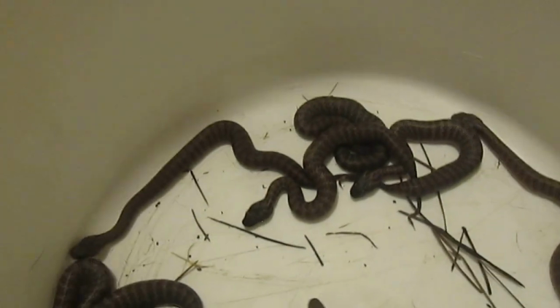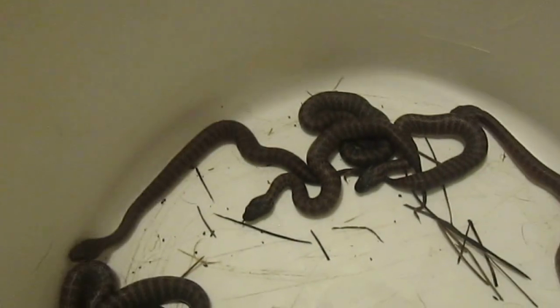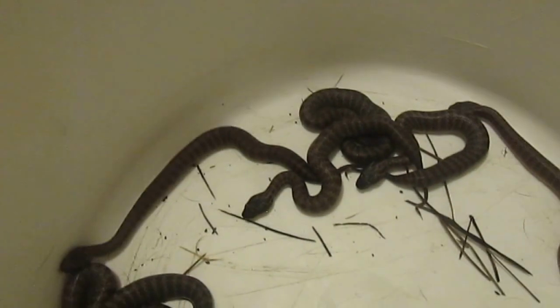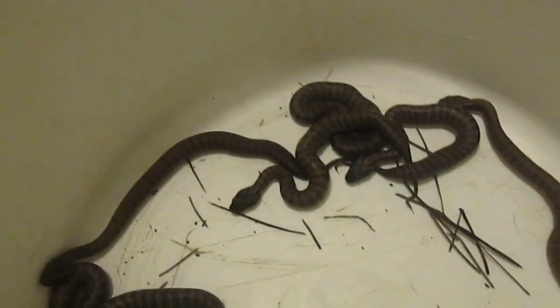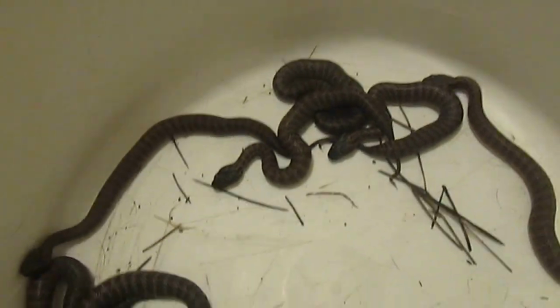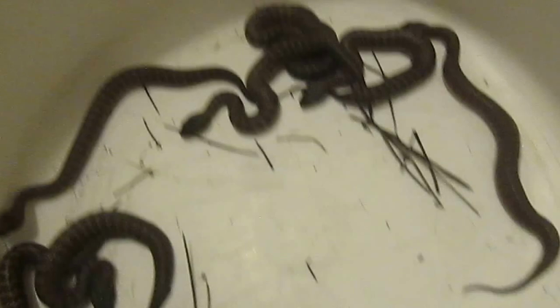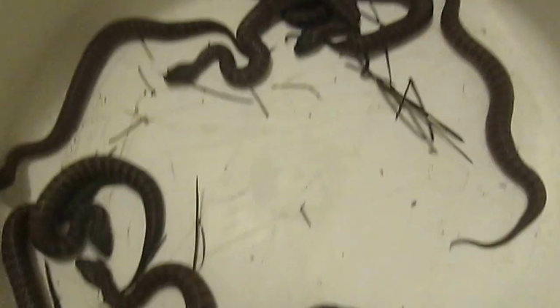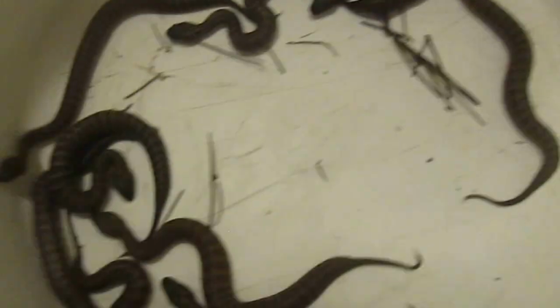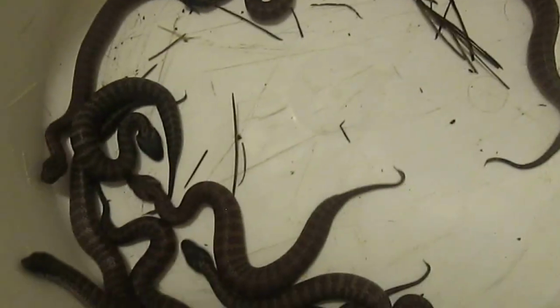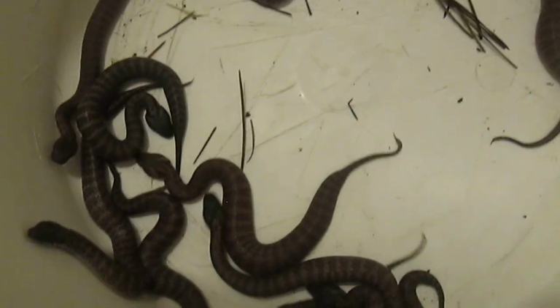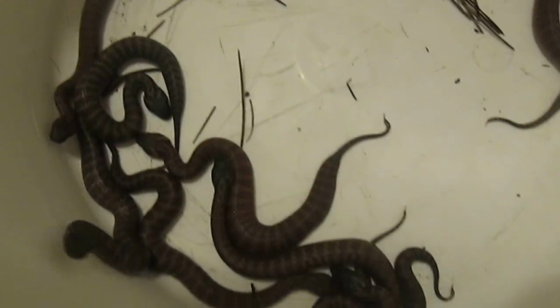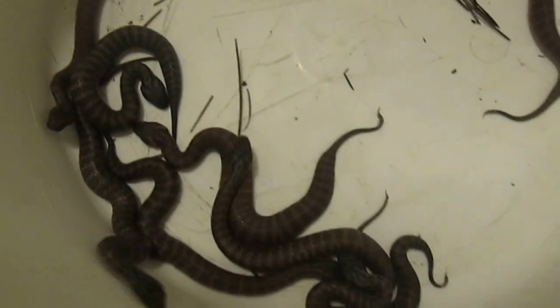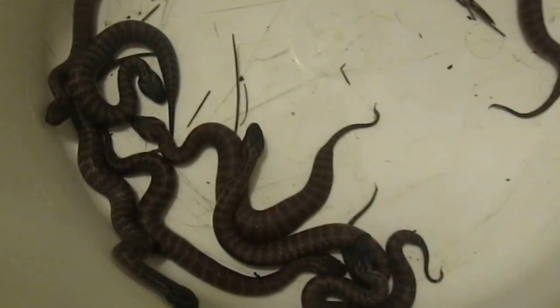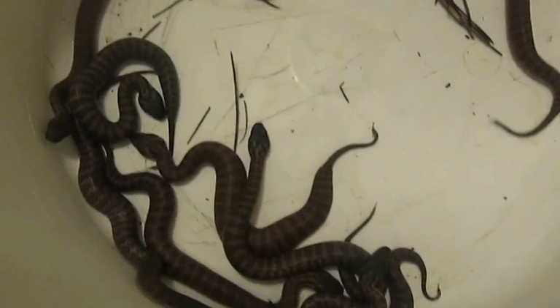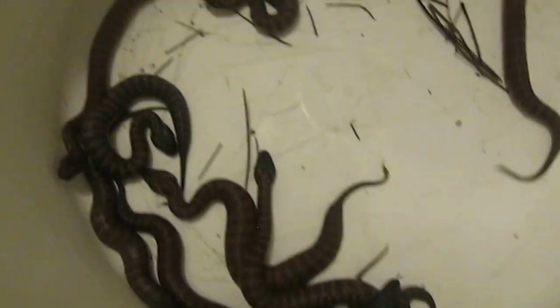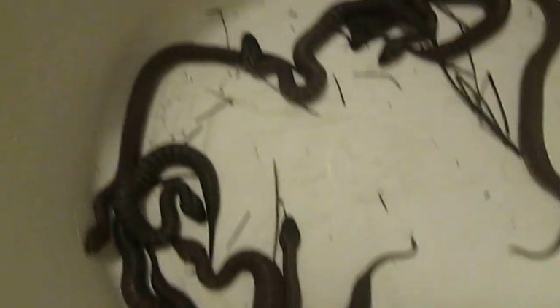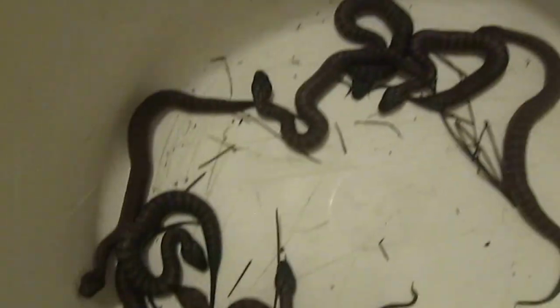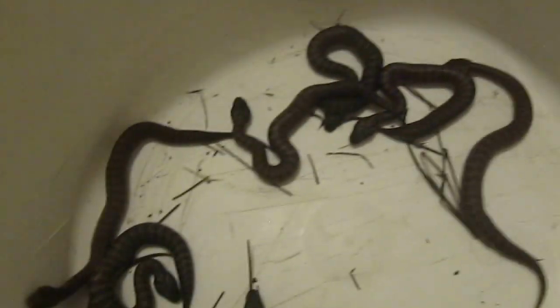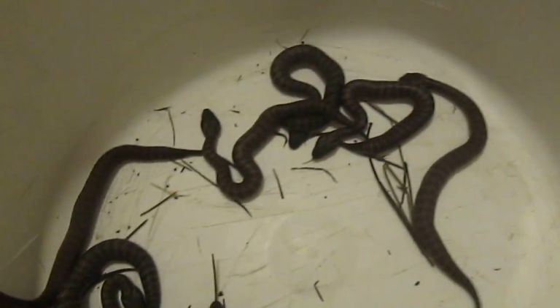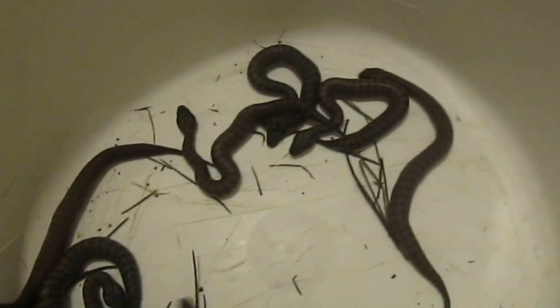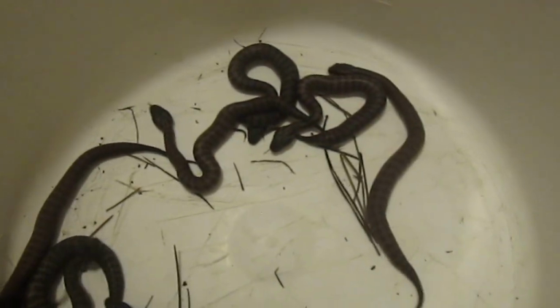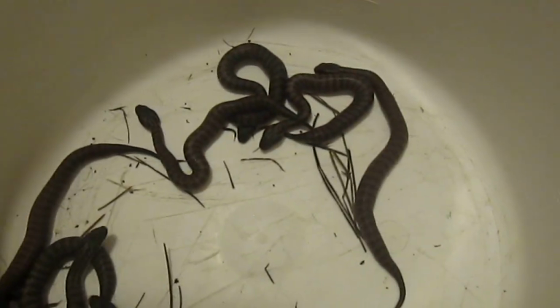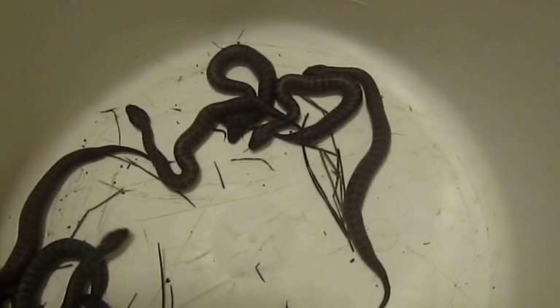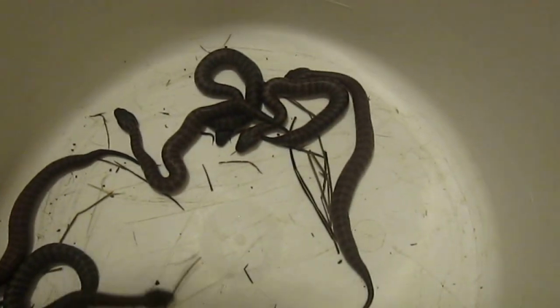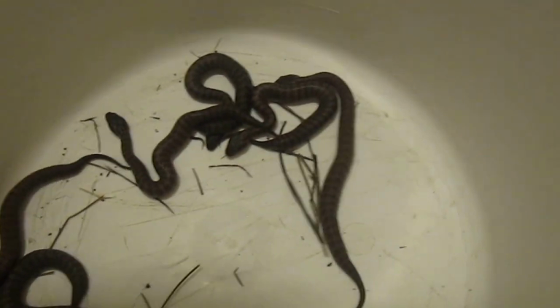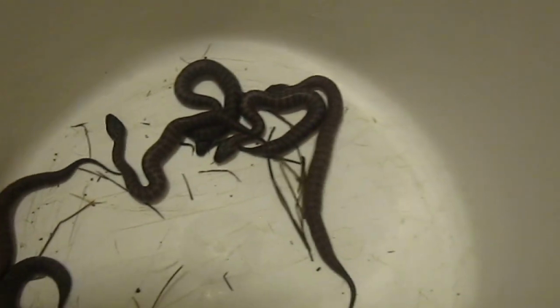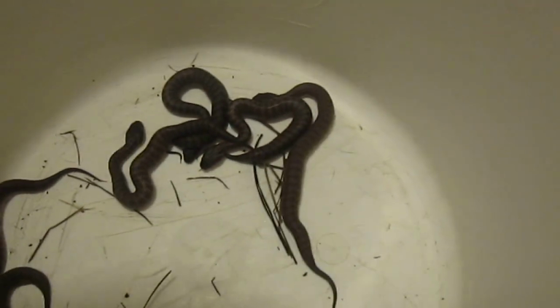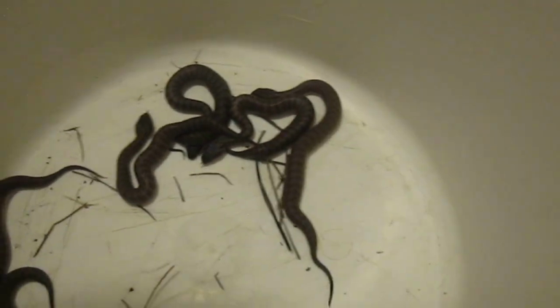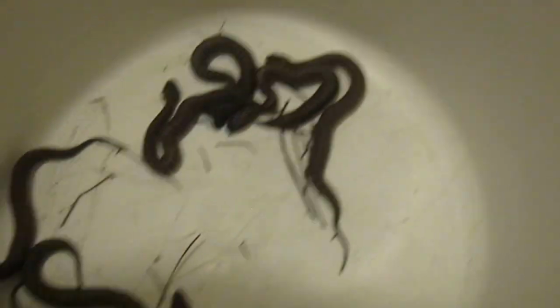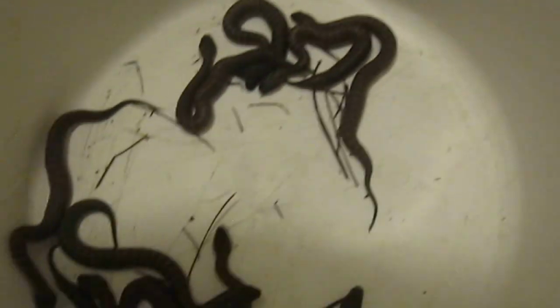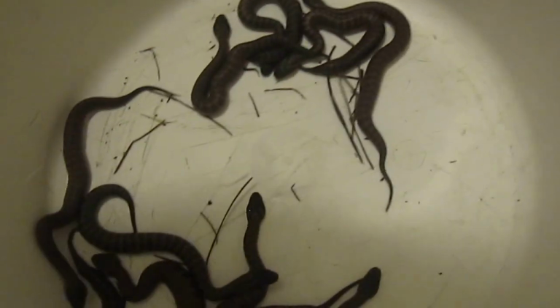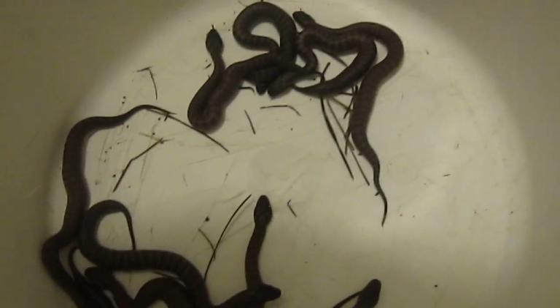Now, the problem is I've got 100 people that want them, and I've got like 10 or 11 snakes now. I haven't counted them.